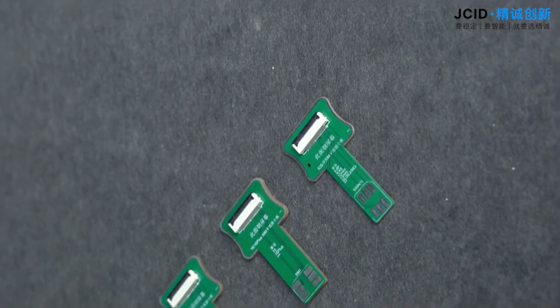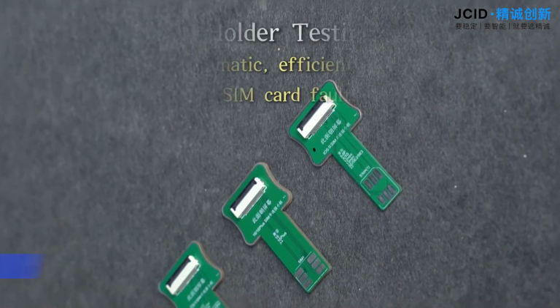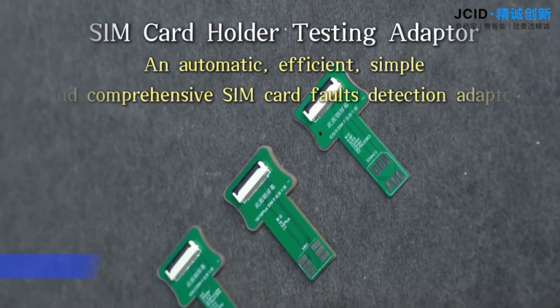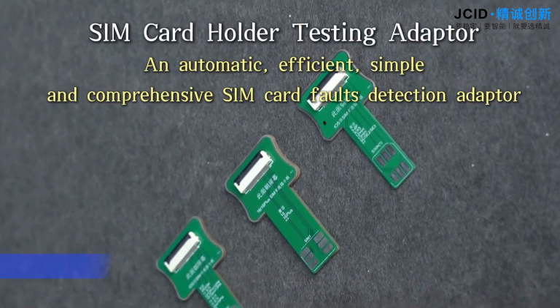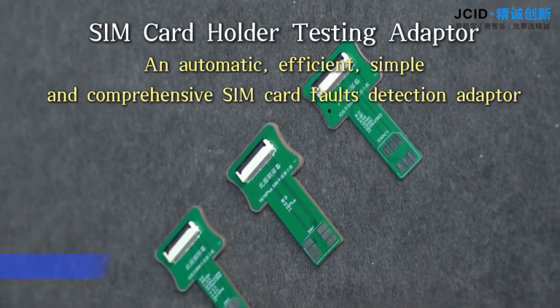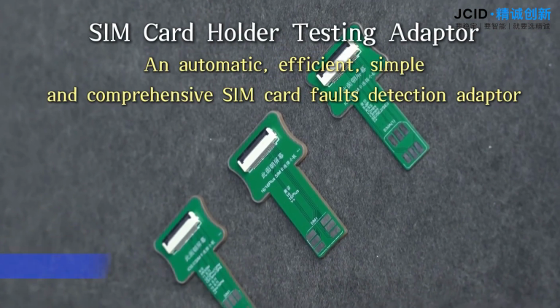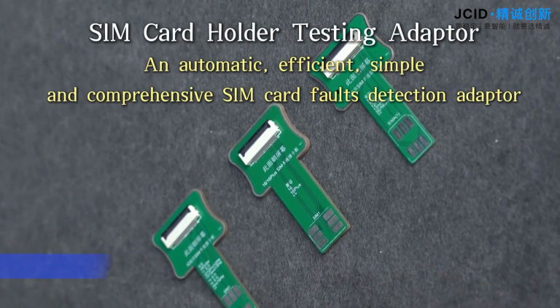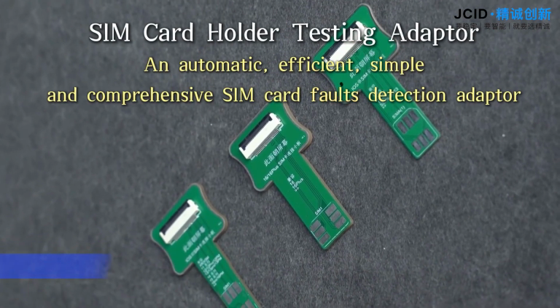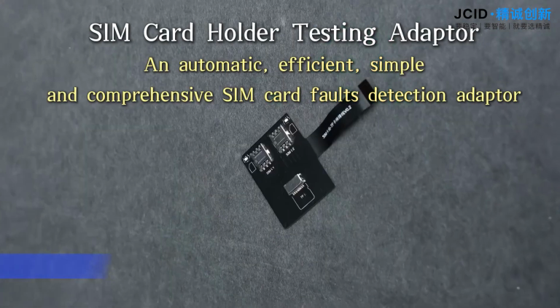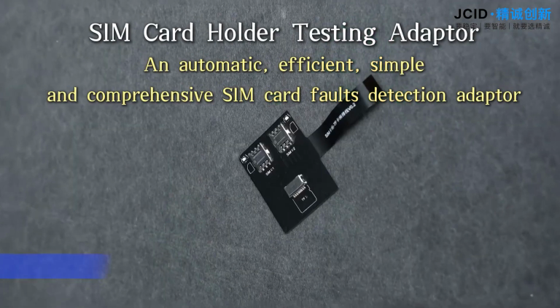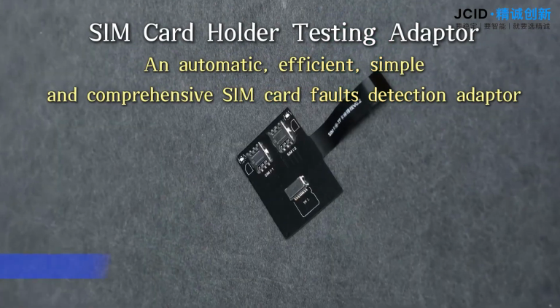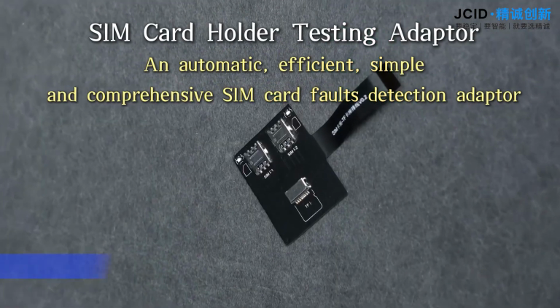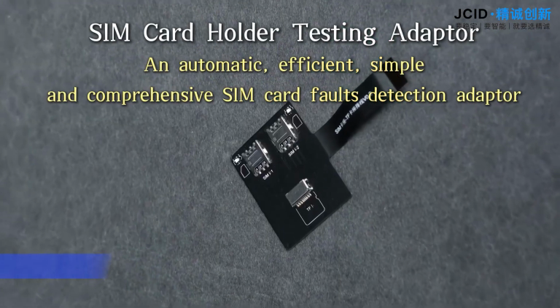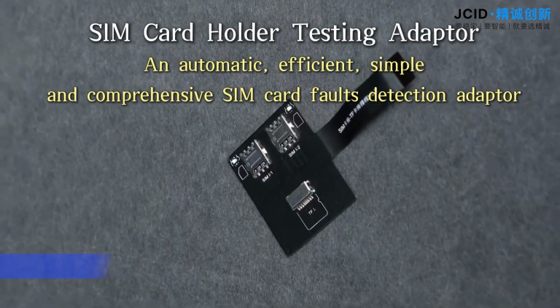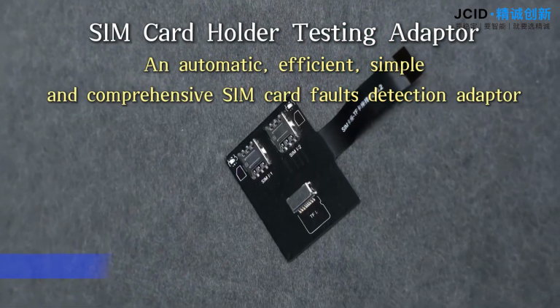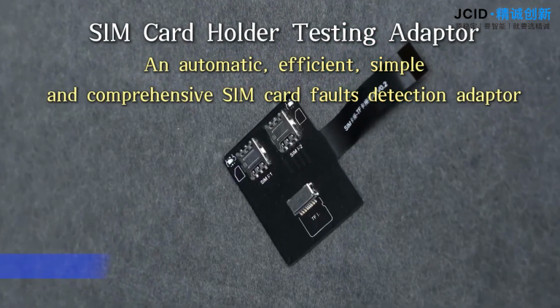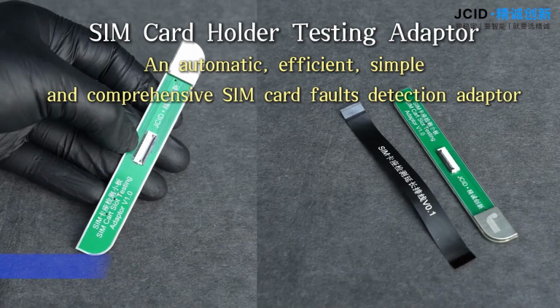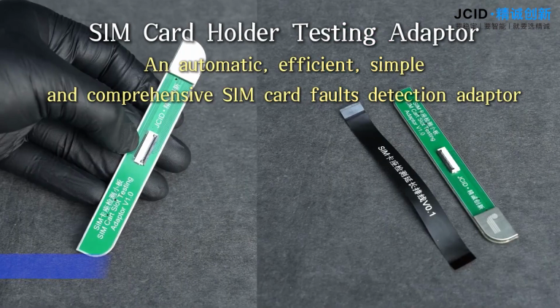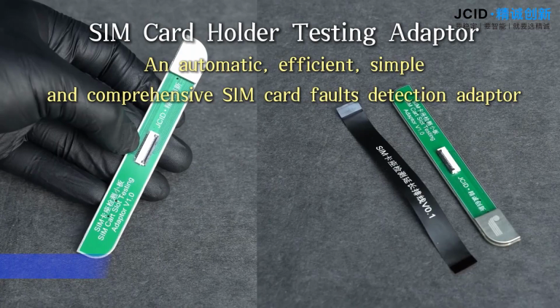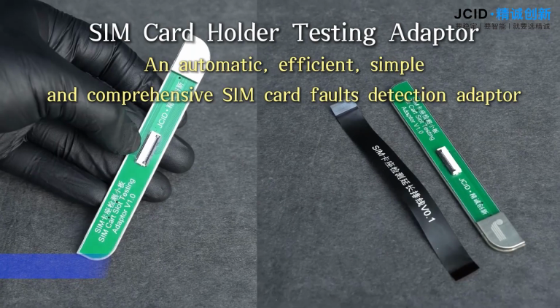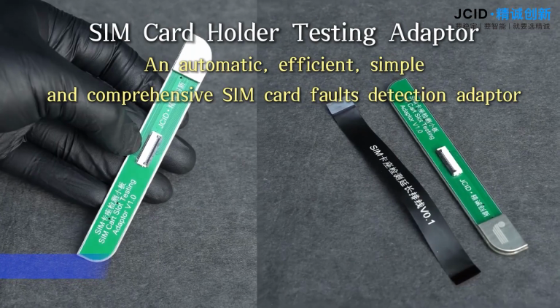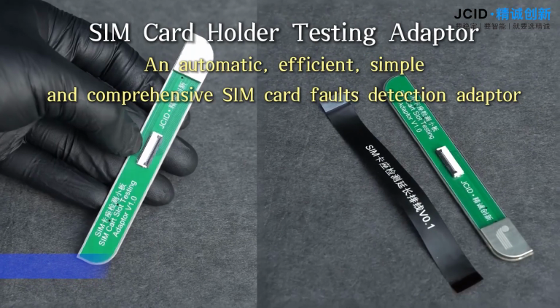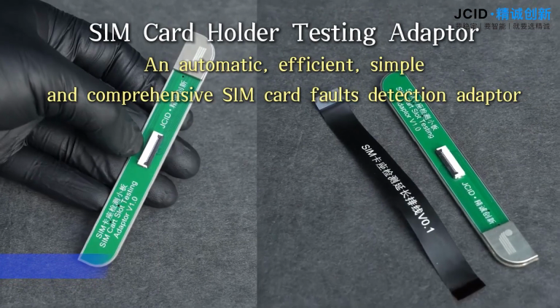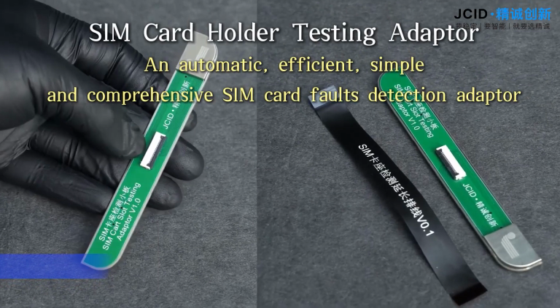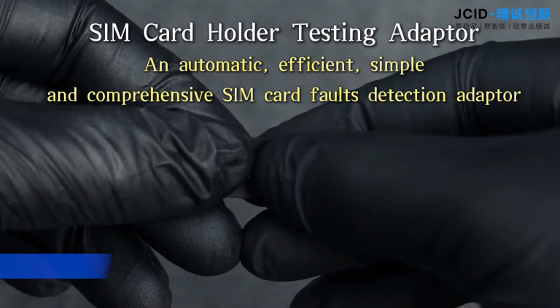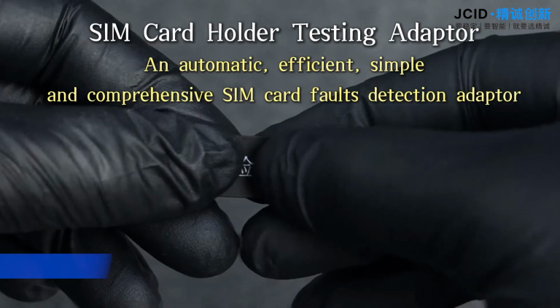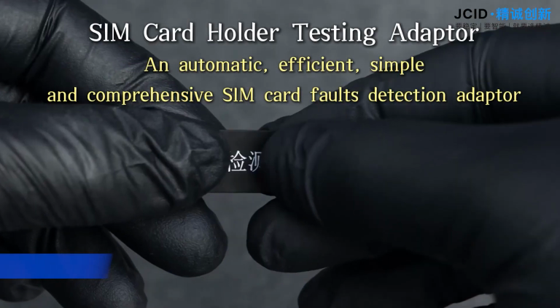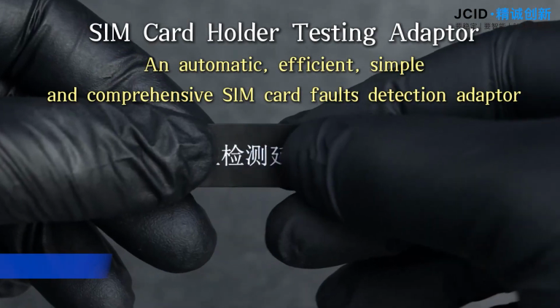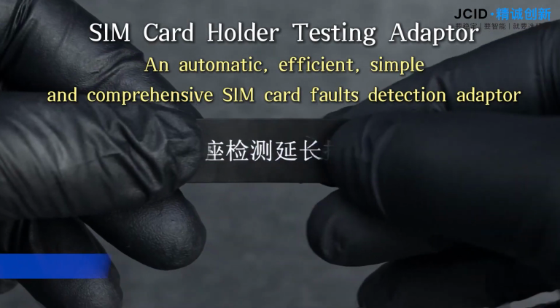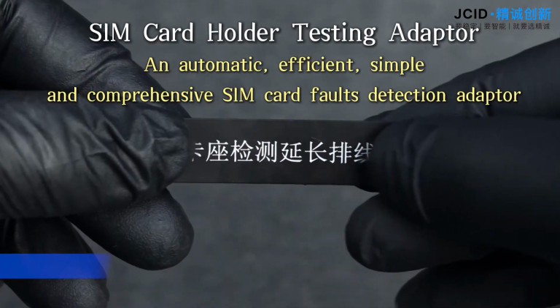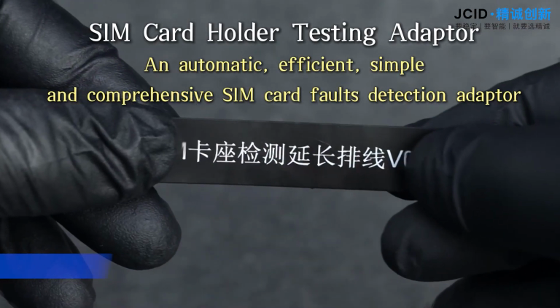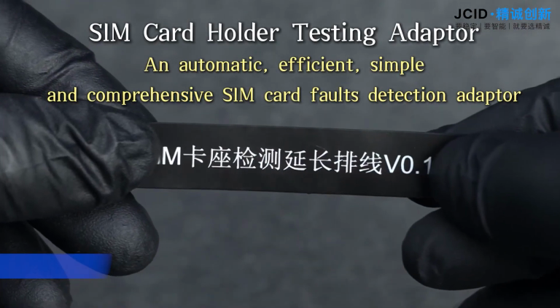SIM card holder testing adapter: an automatic, efficient, simple, and comprehensive SIM card faults detection adapter.